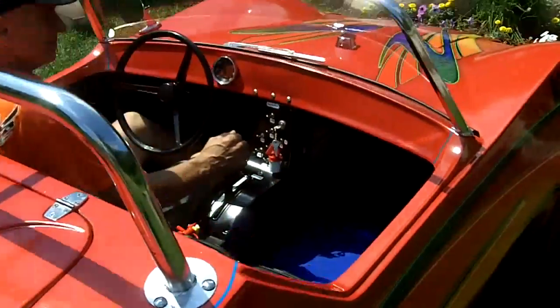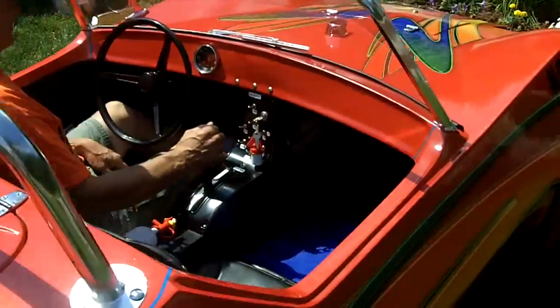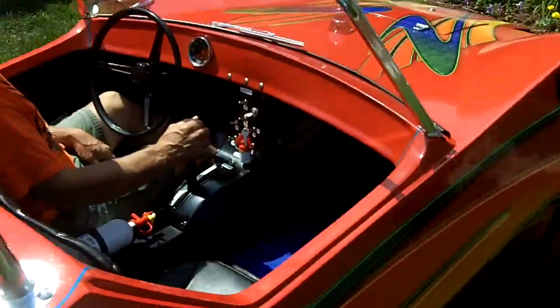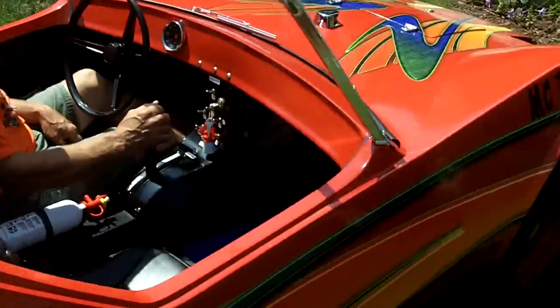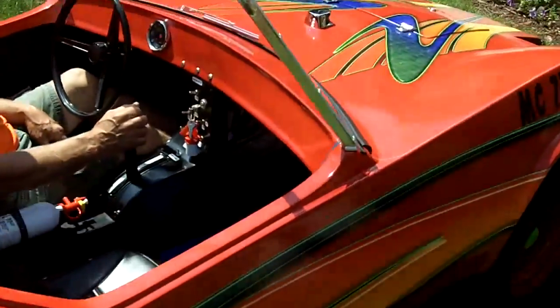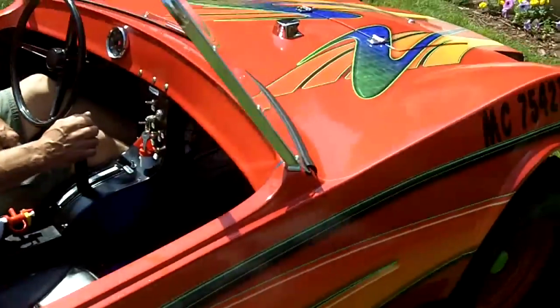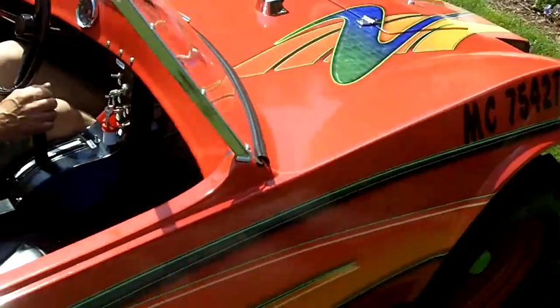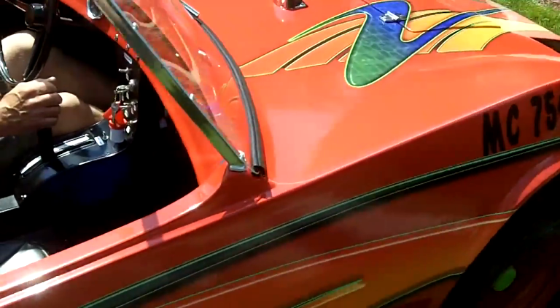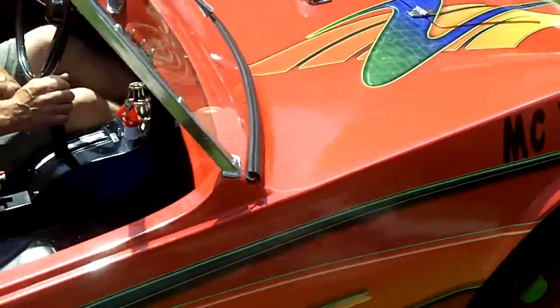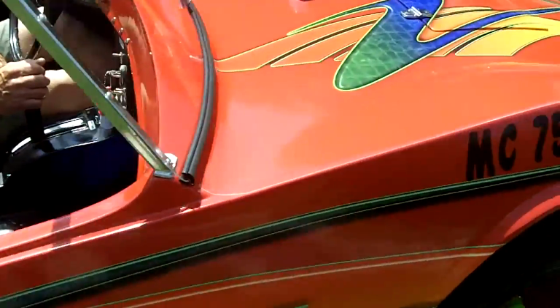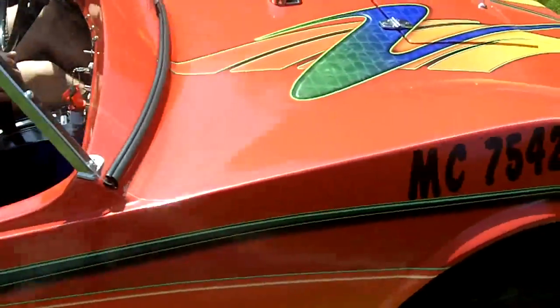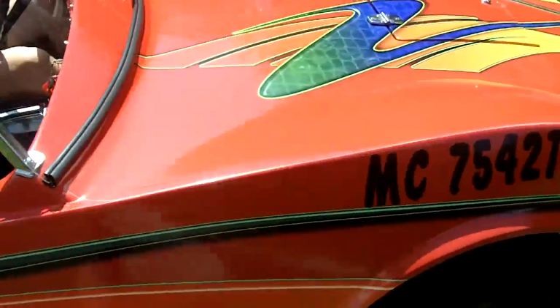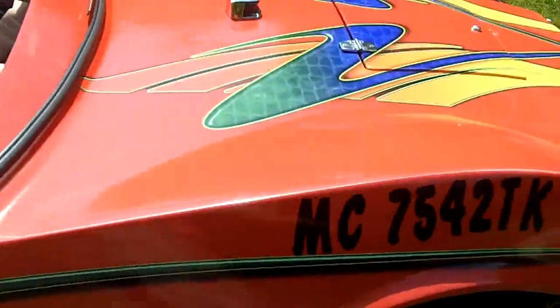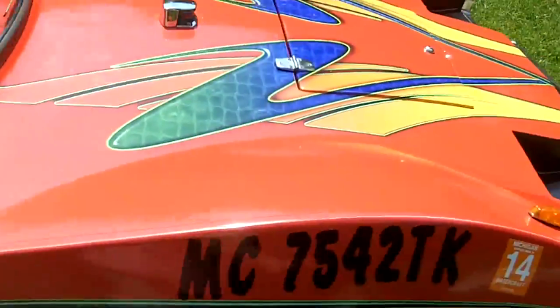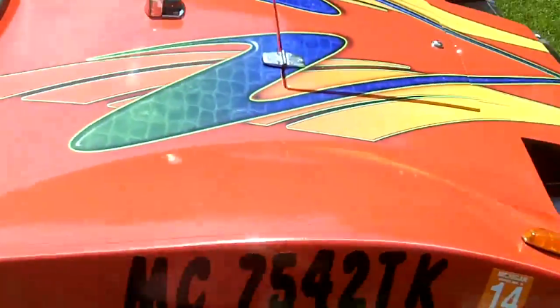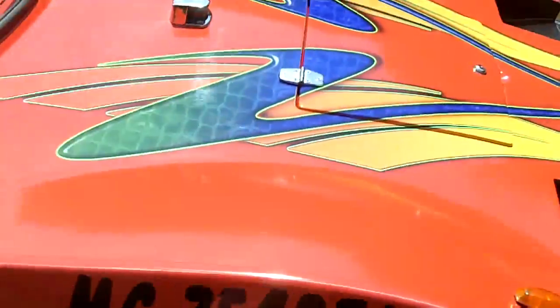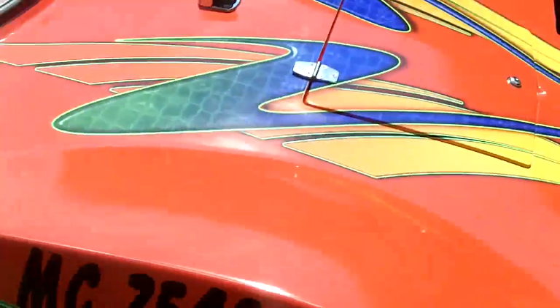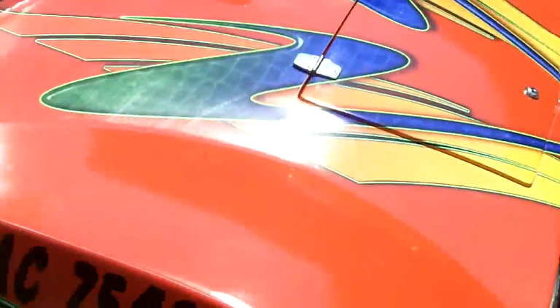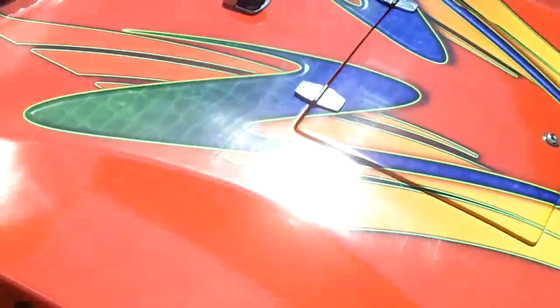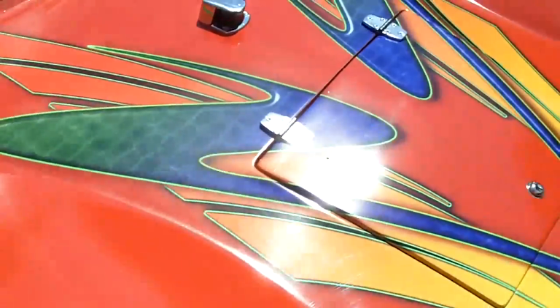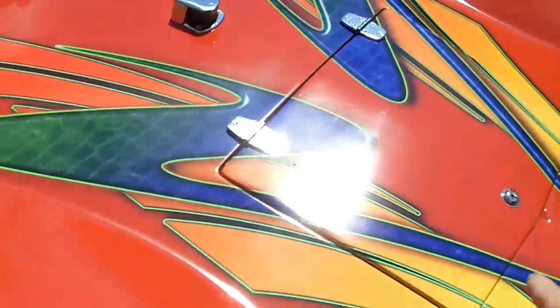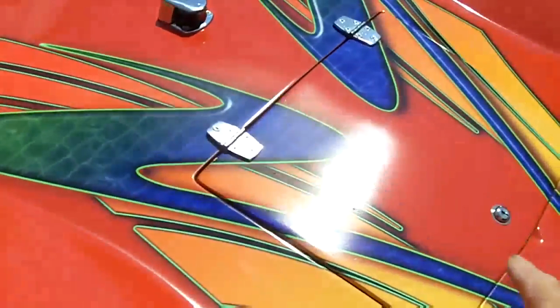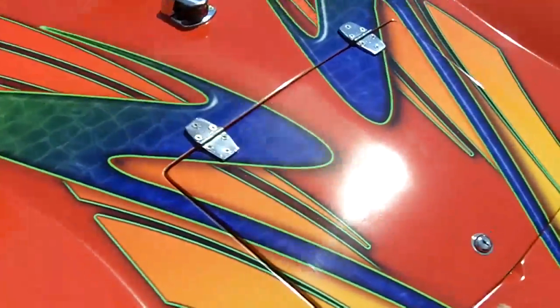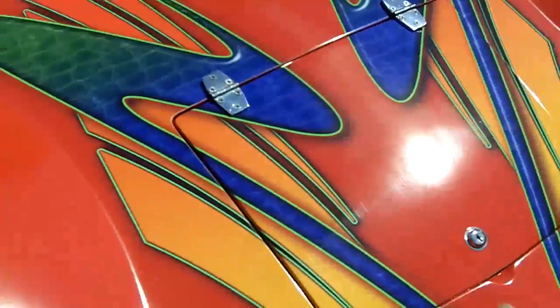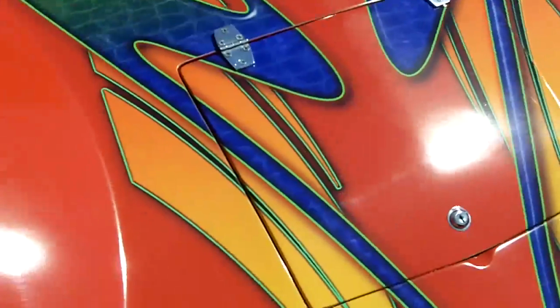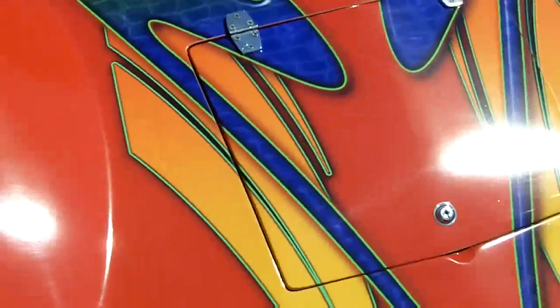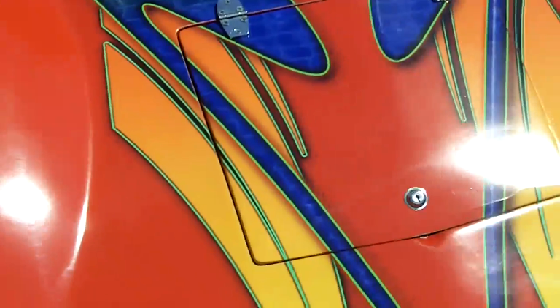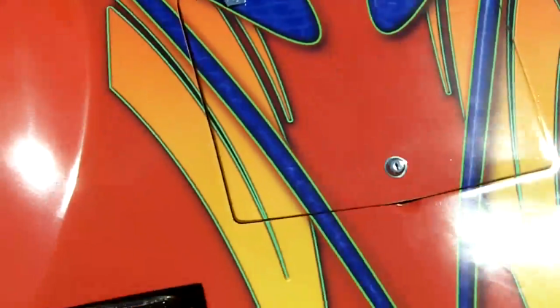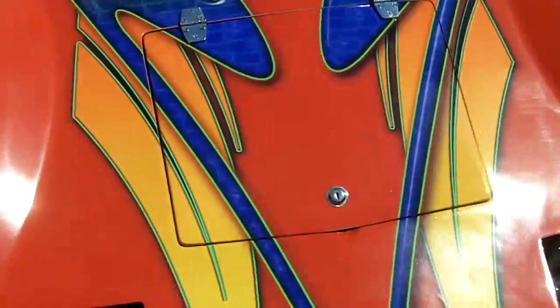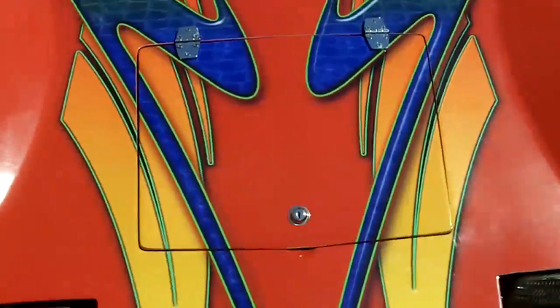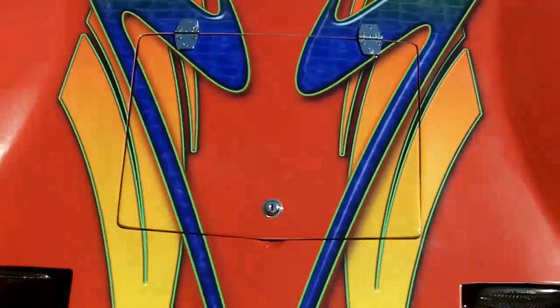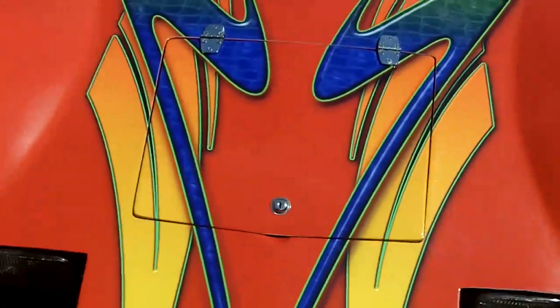Walk around. Up front, this is where the gas tank is, up in the front here. There's a little latch there for the gas tank.